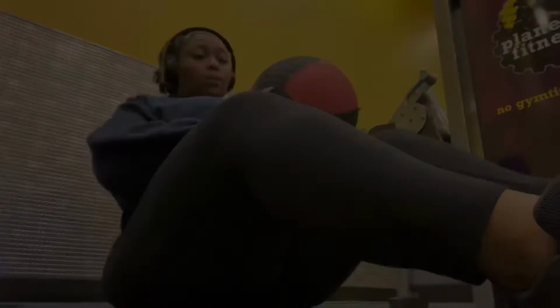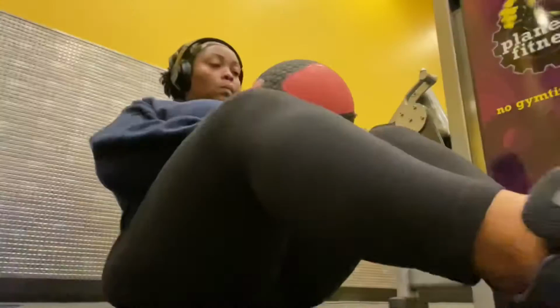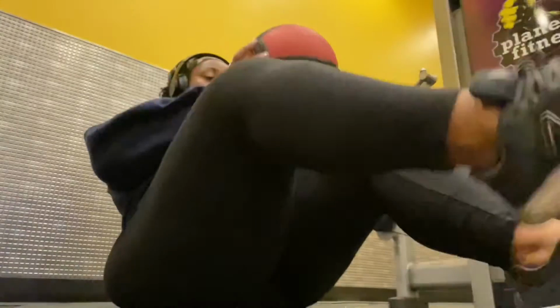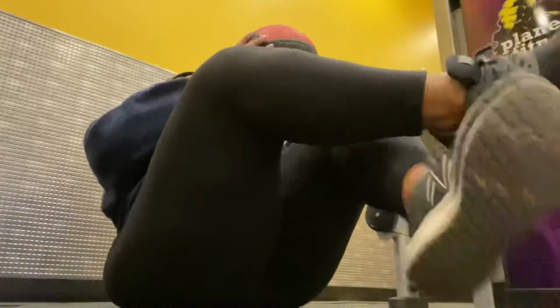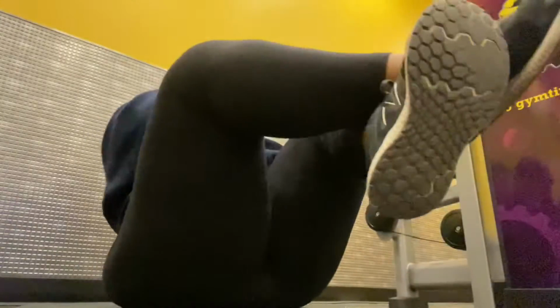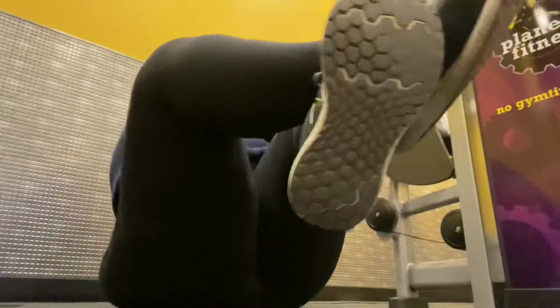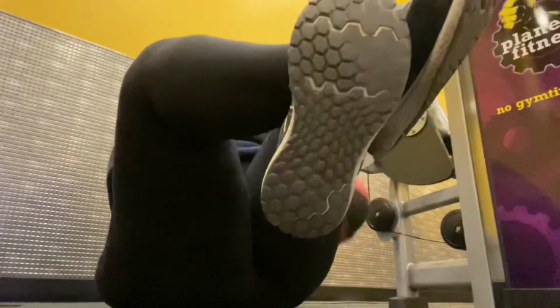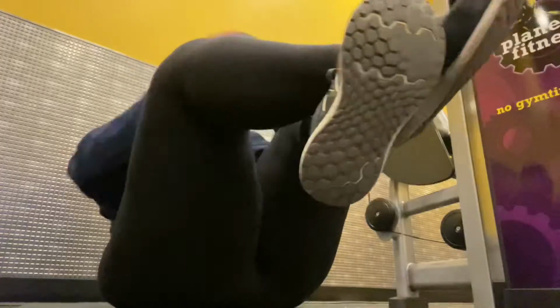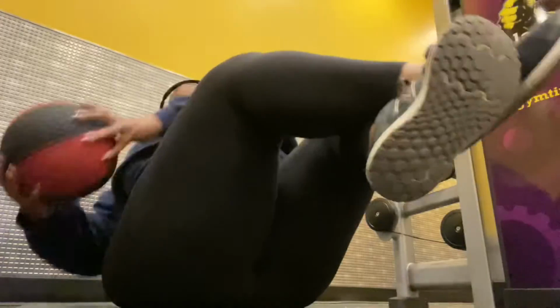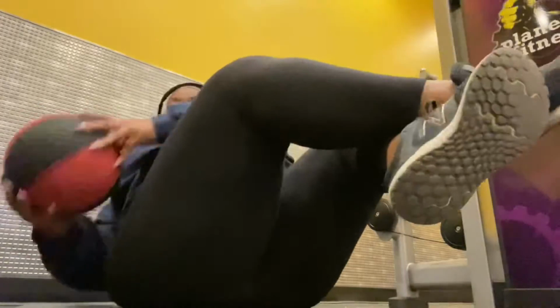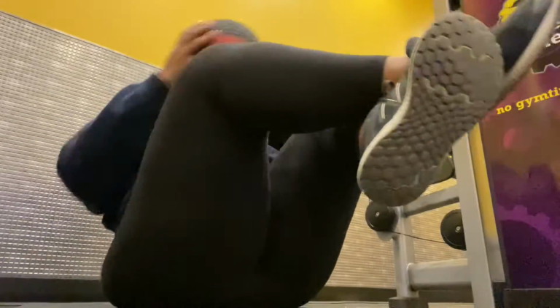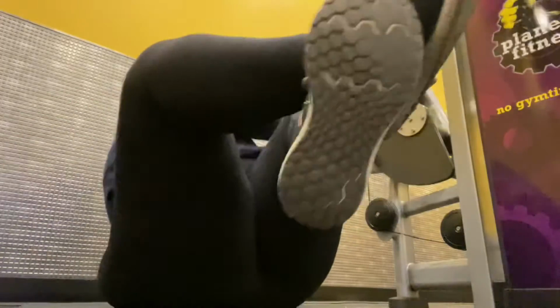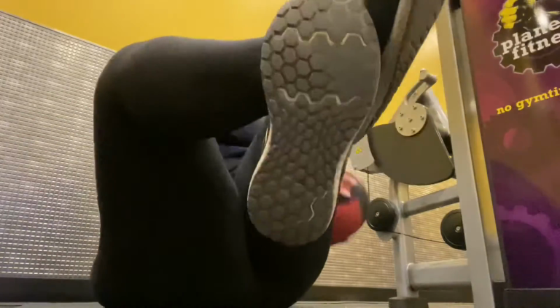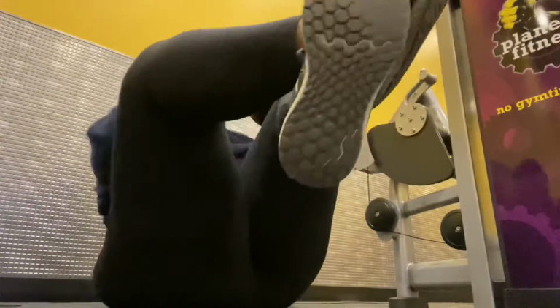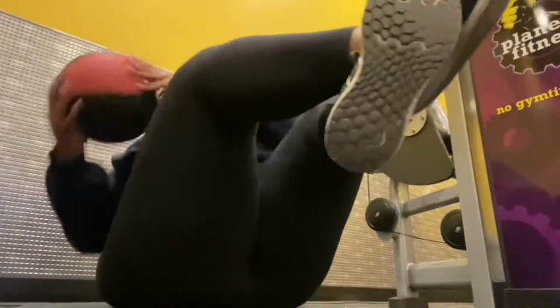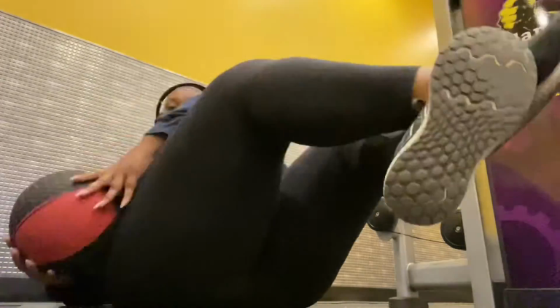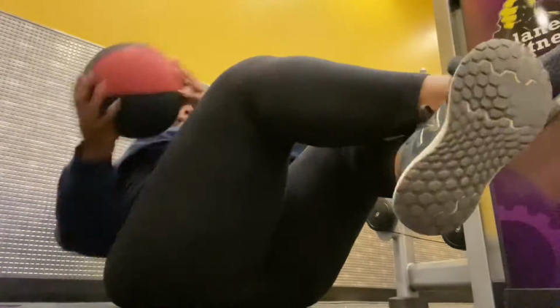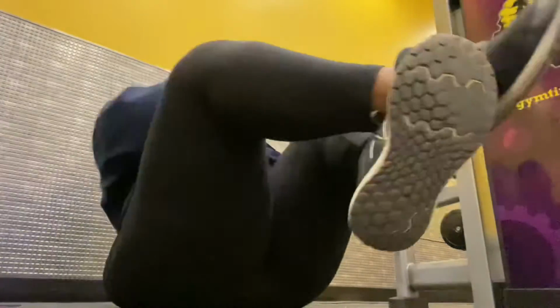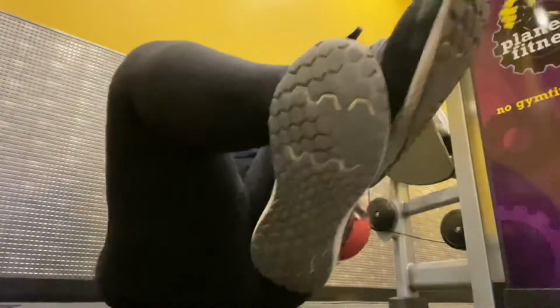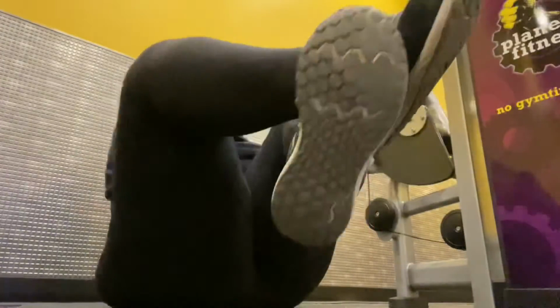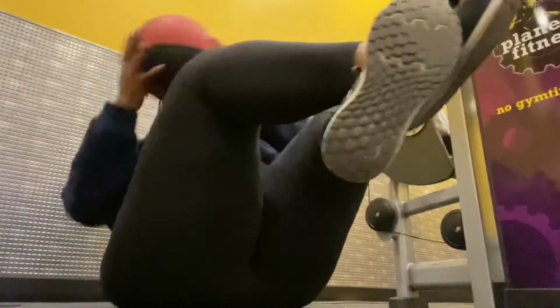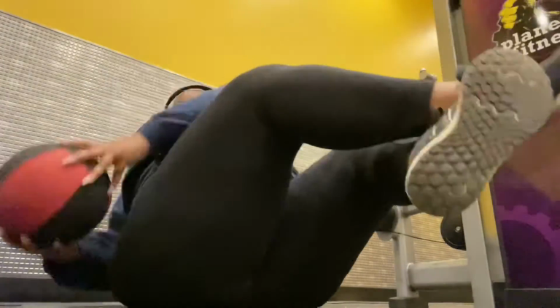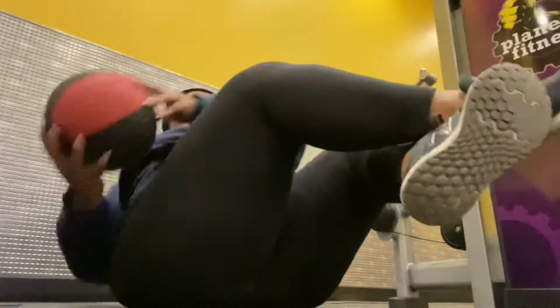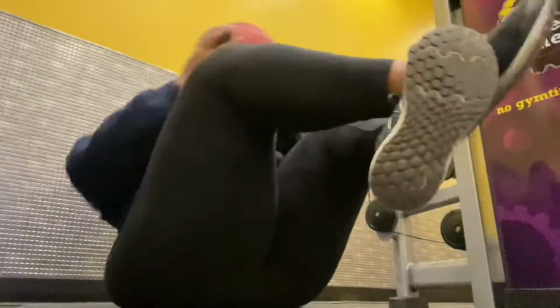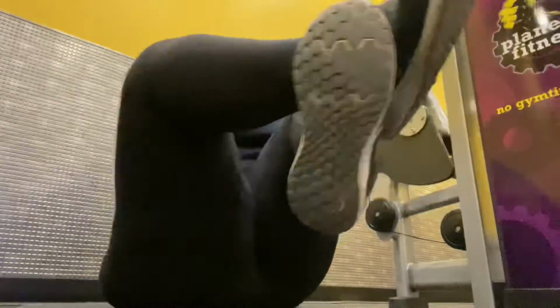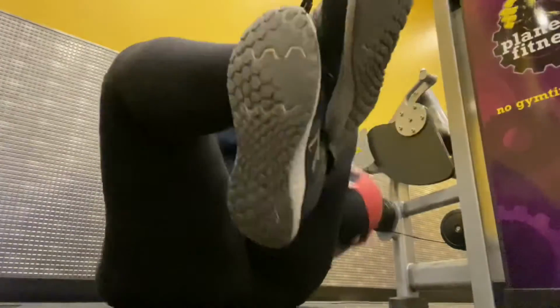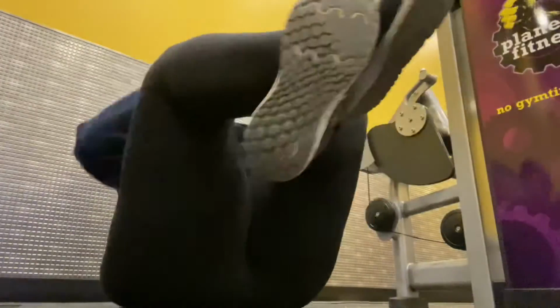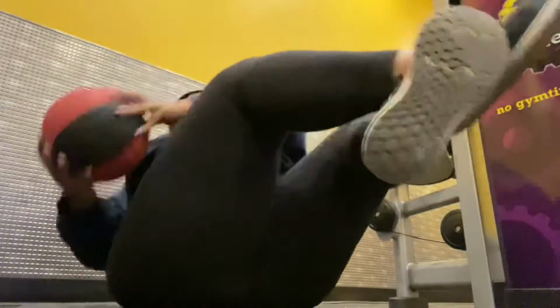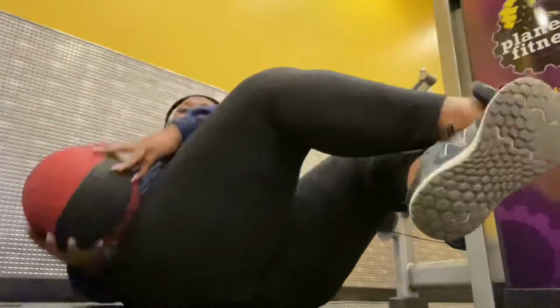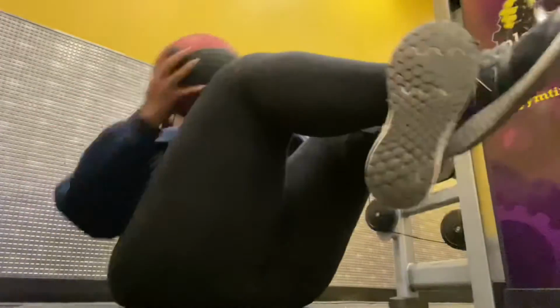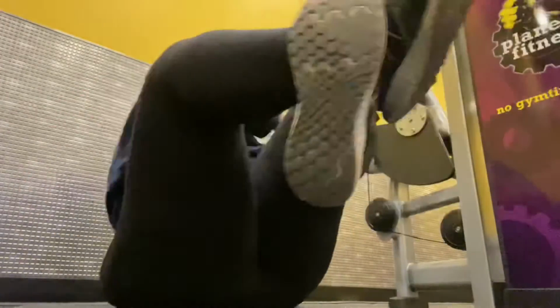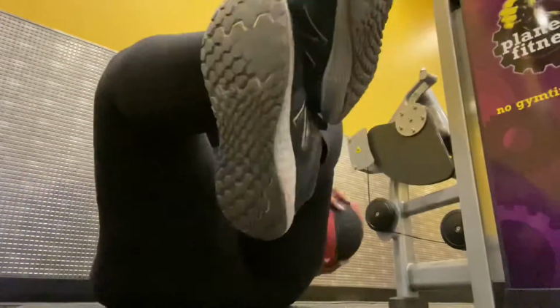Here, I'm doing four sets of 25 Russian twists with a 10-pound medicine ball.